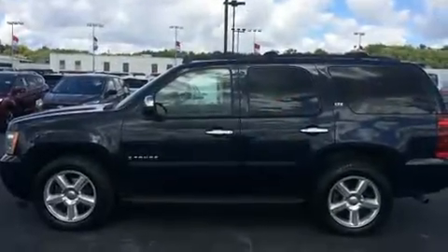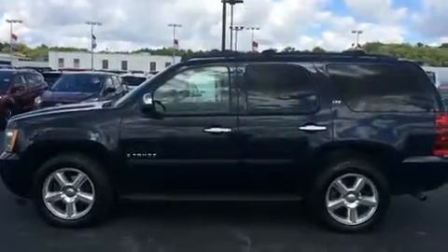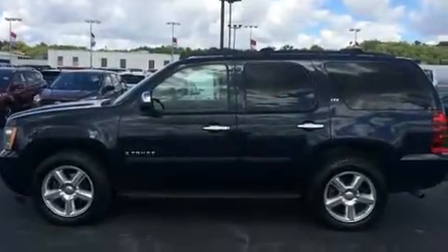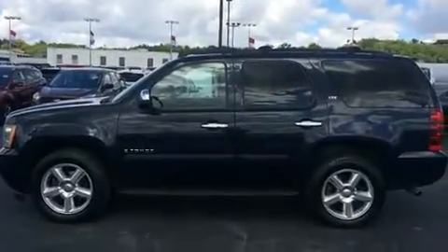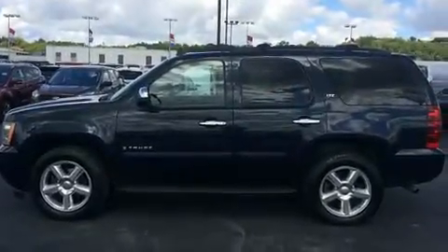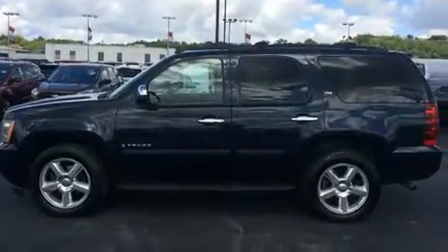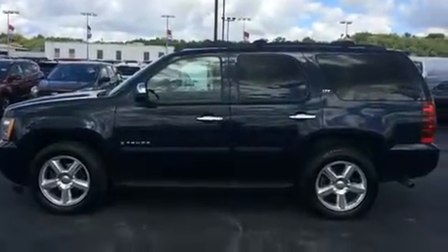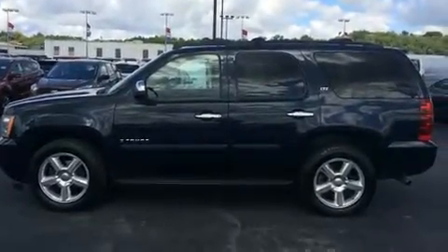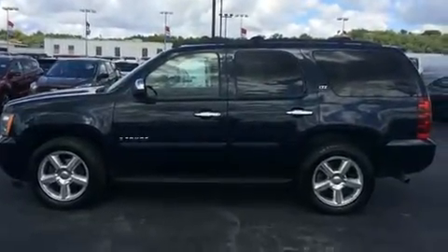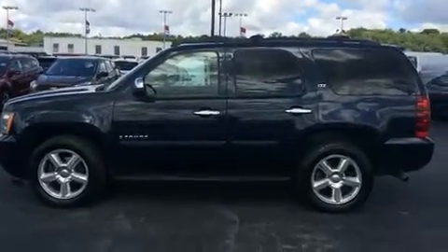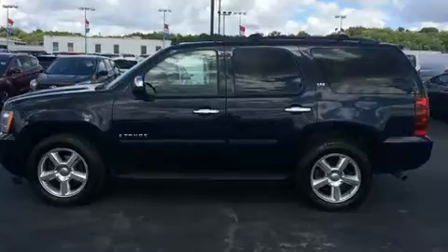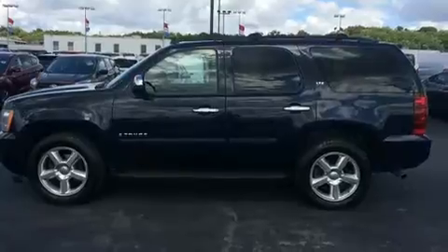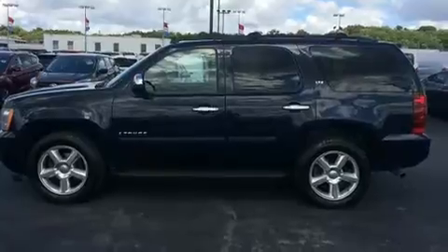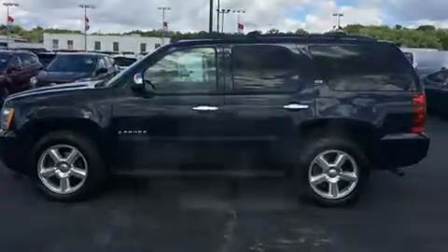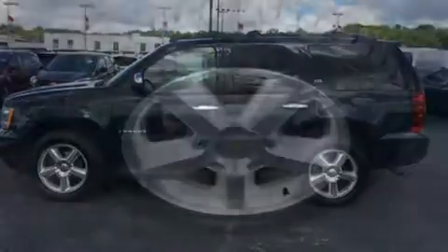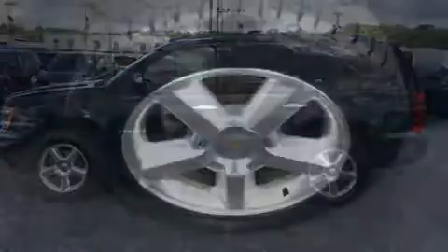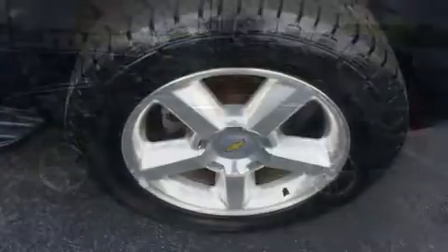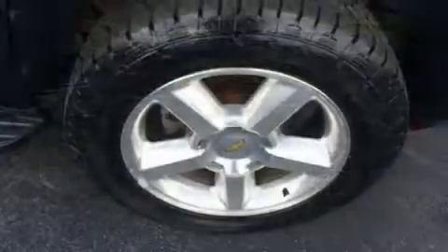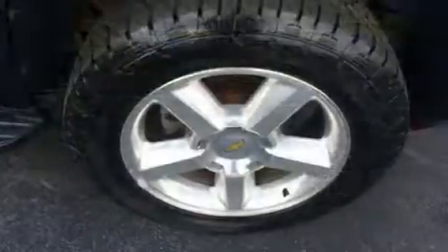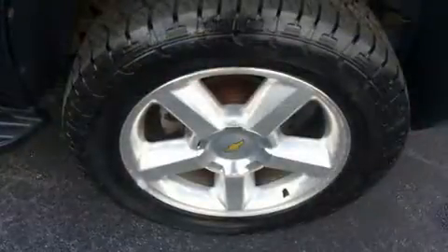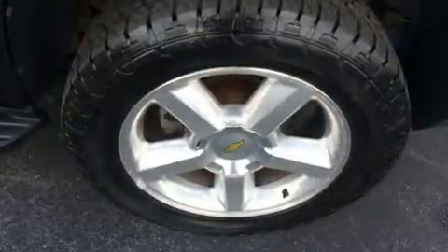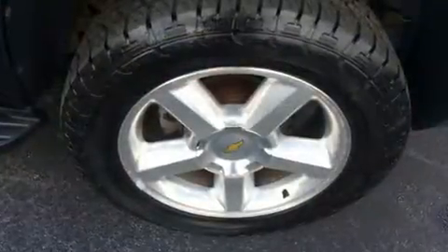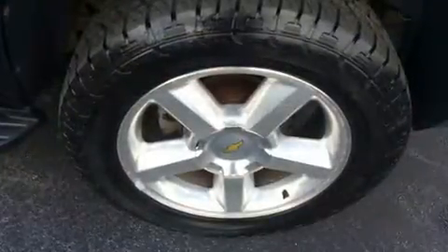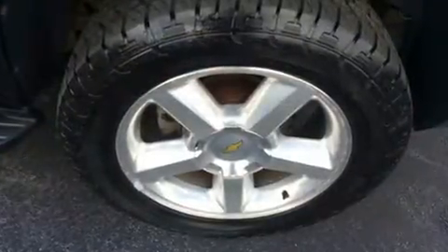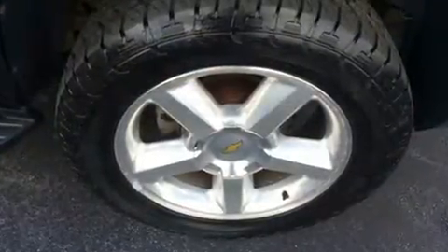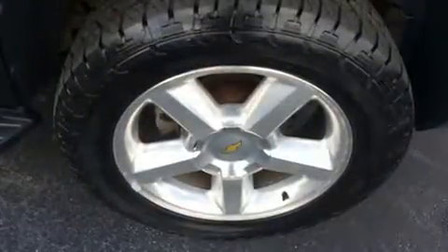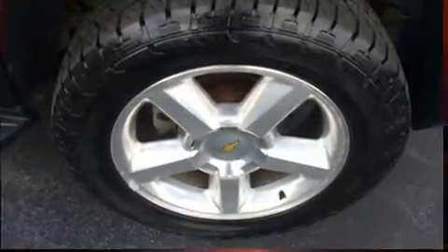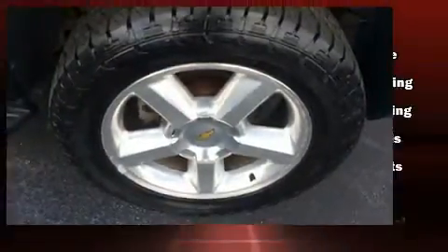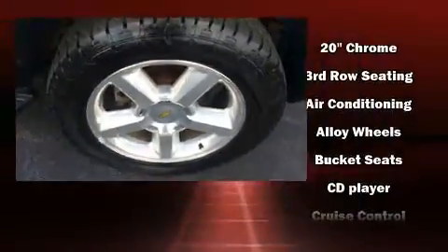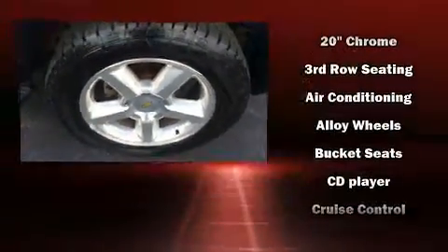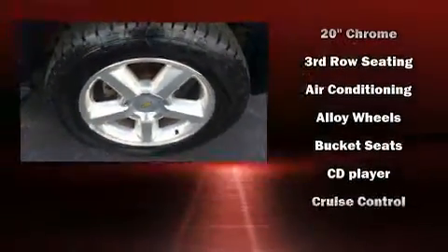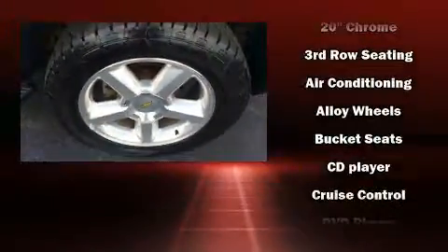Premium sound drives 8 speakers, providing you and your passengers a sensational audio experience.